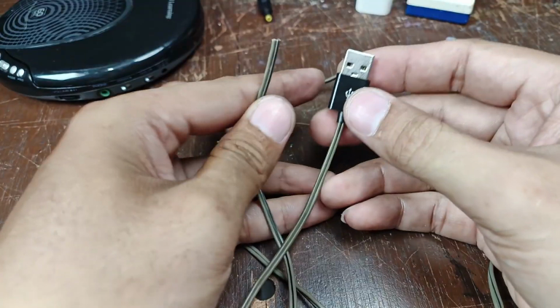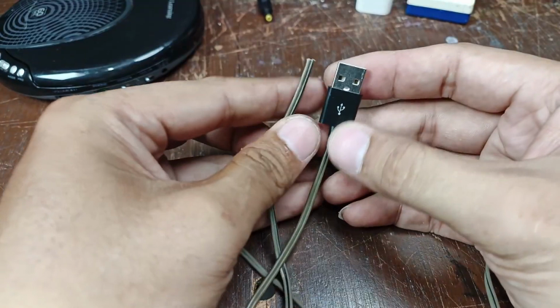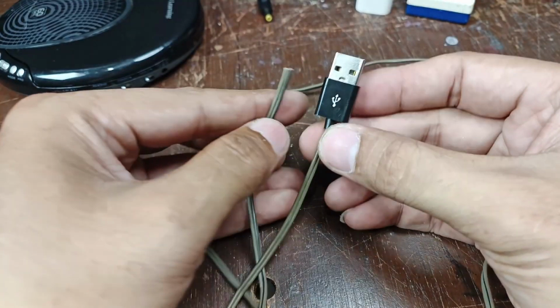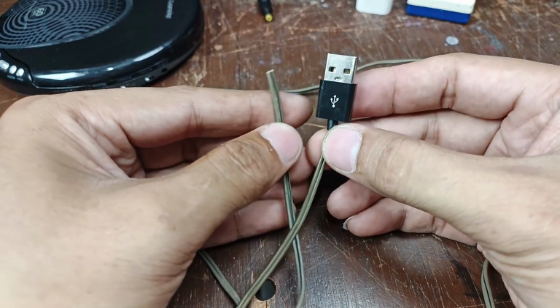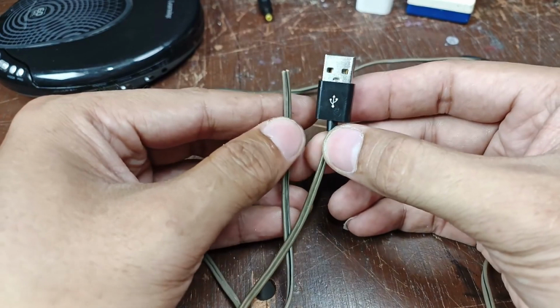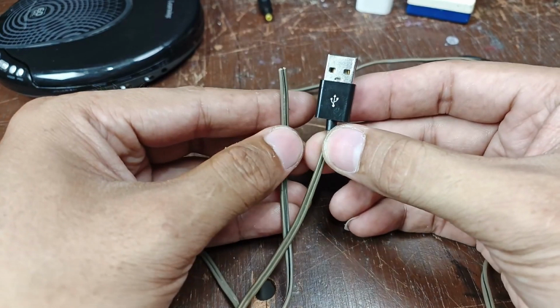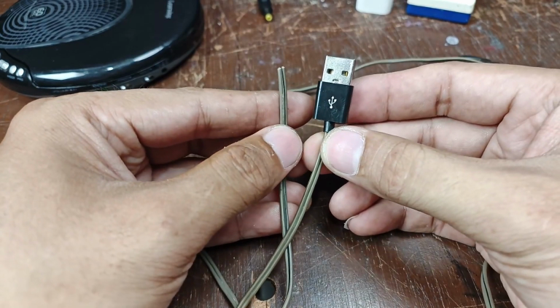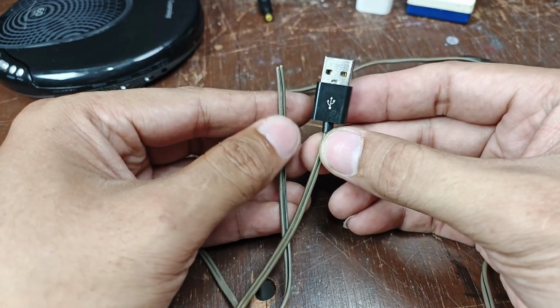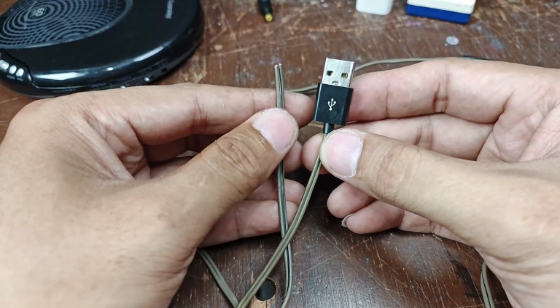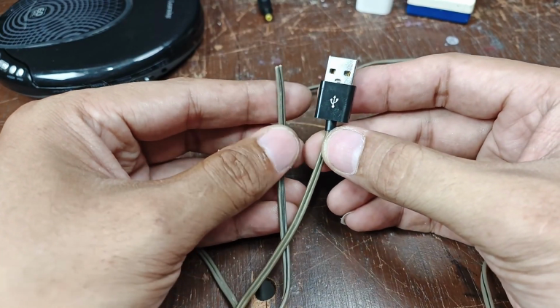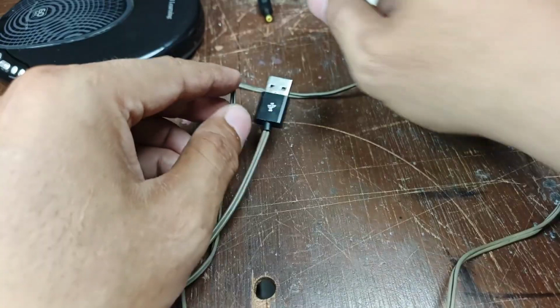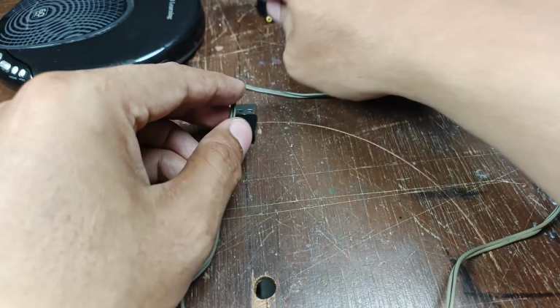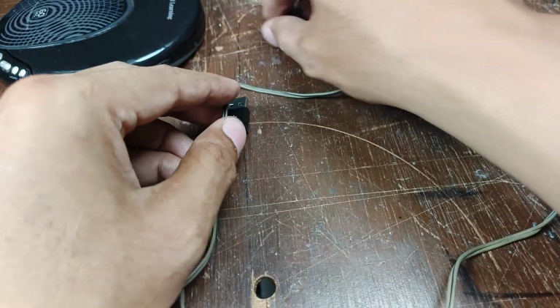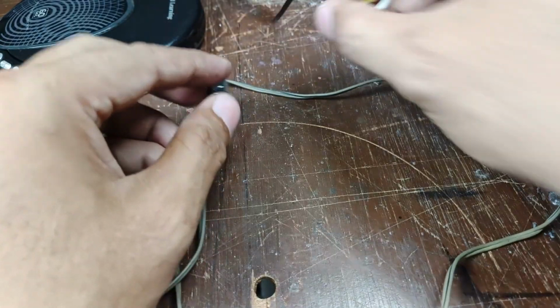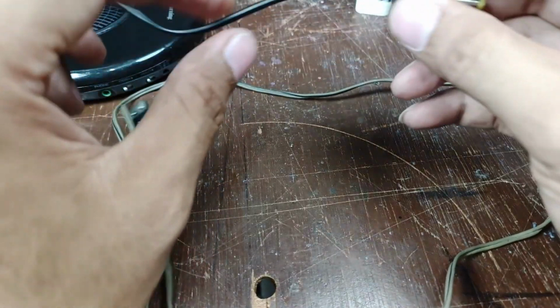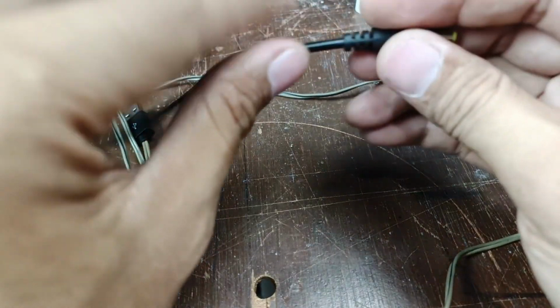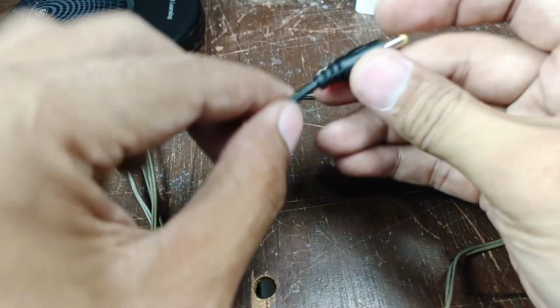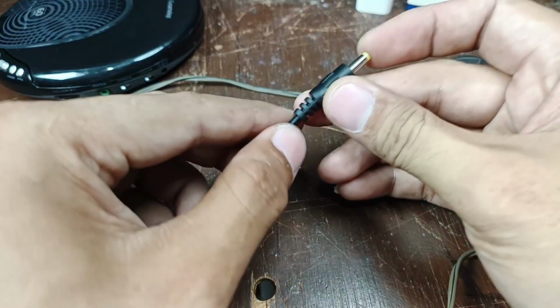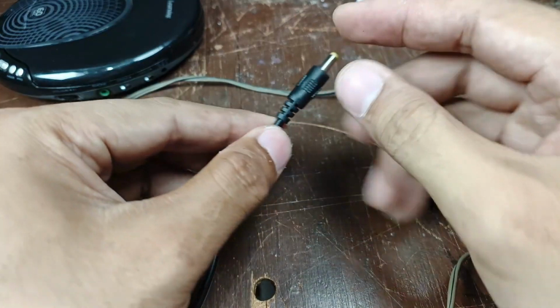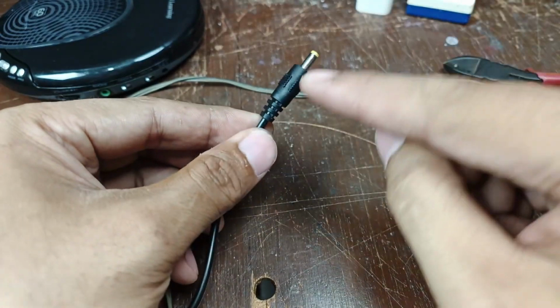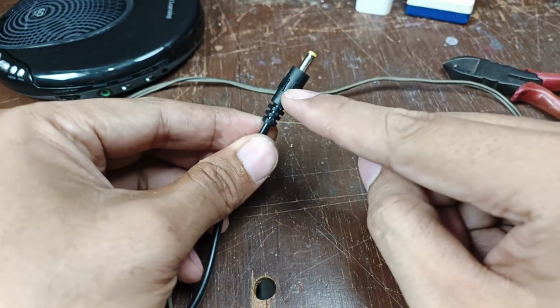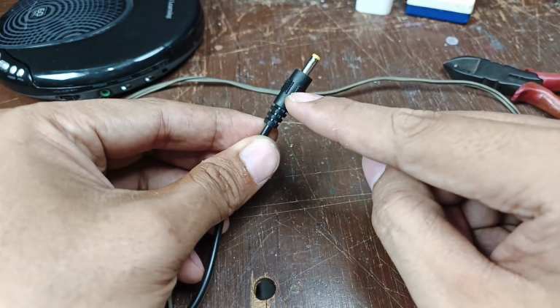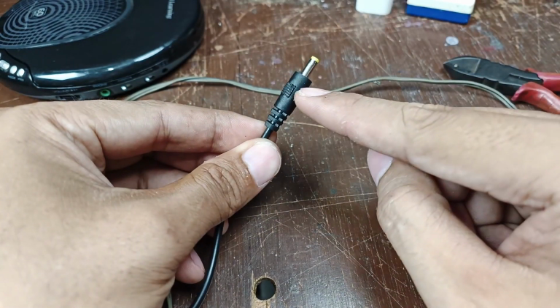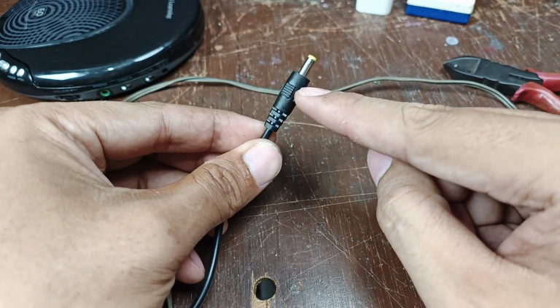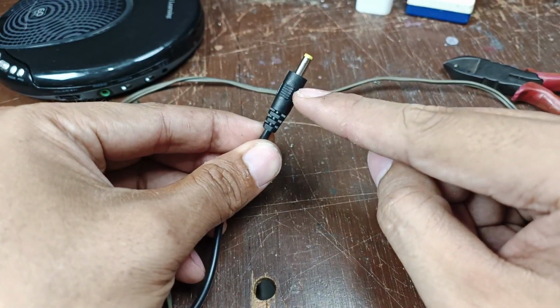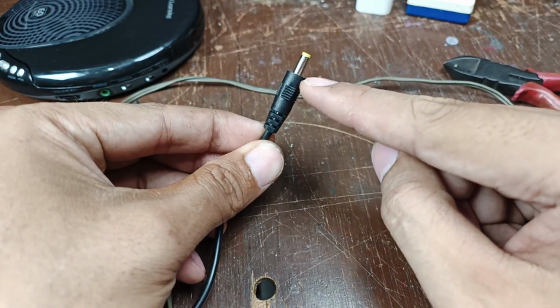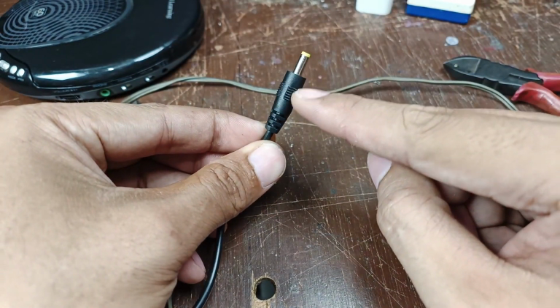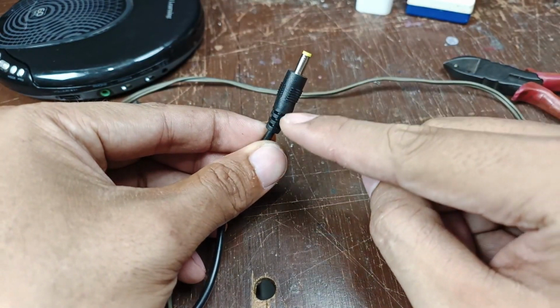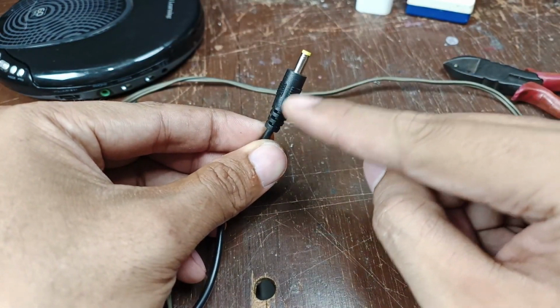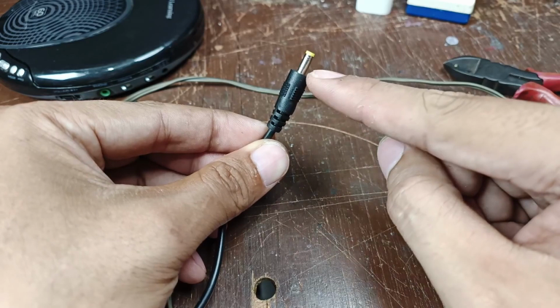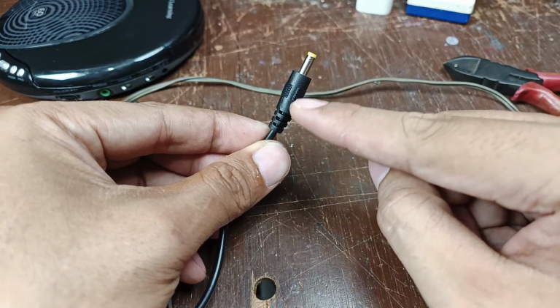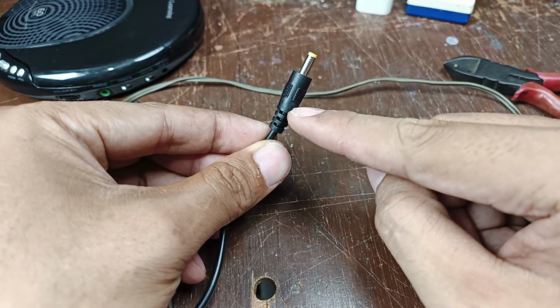This is now my USB plug — I'm going to use and recycle this plug.